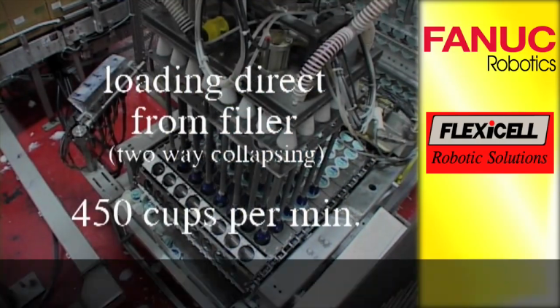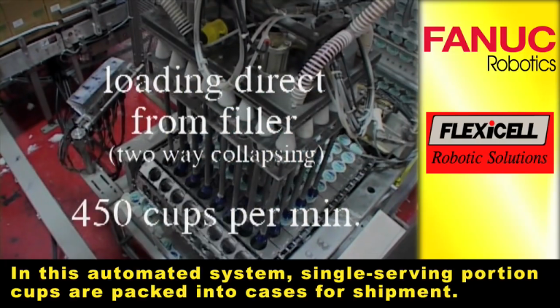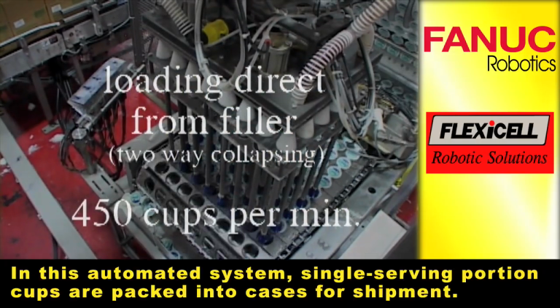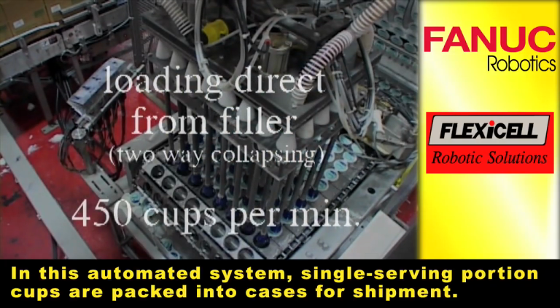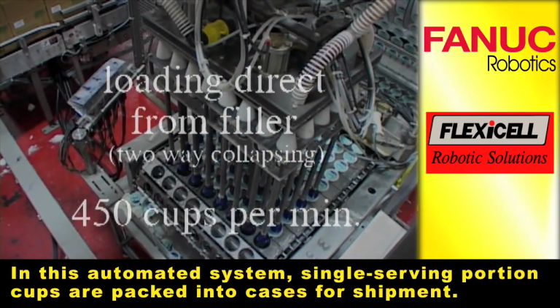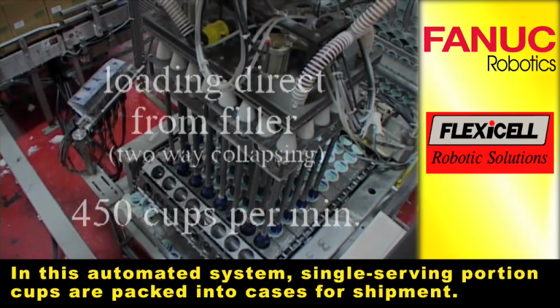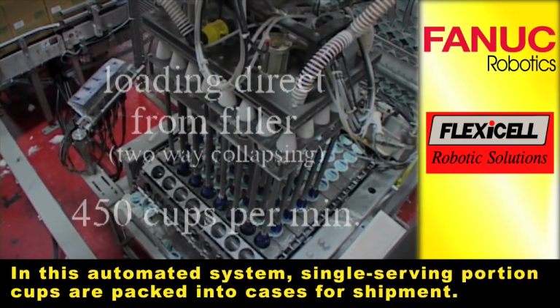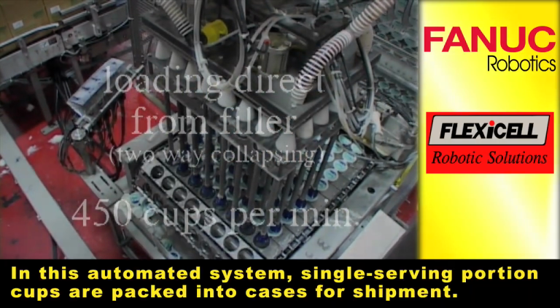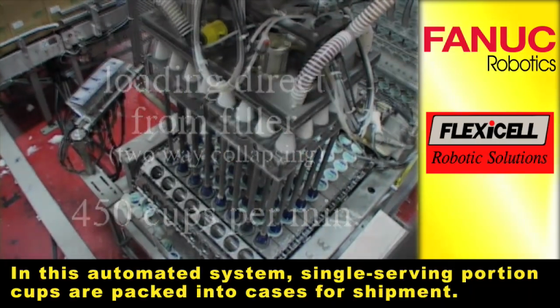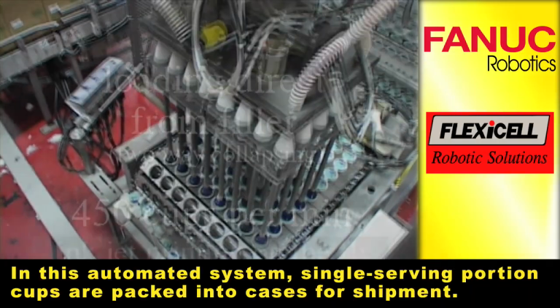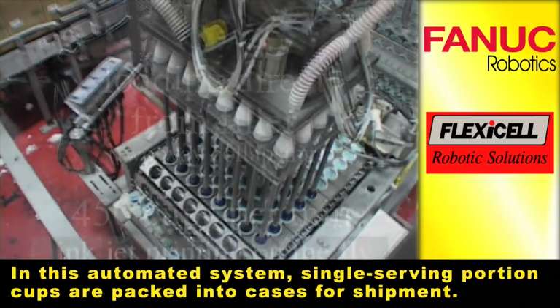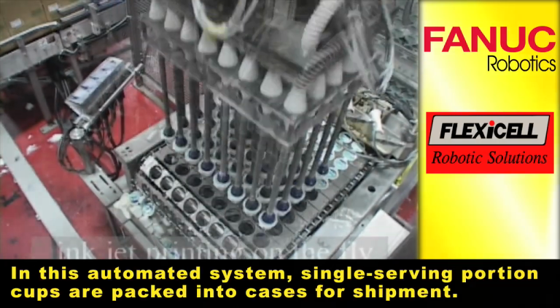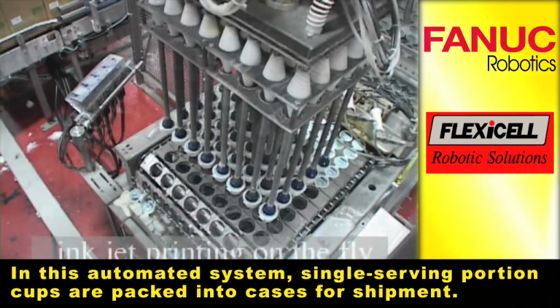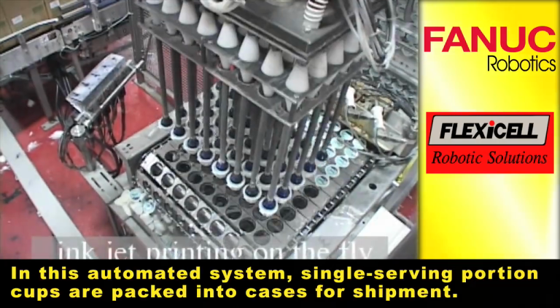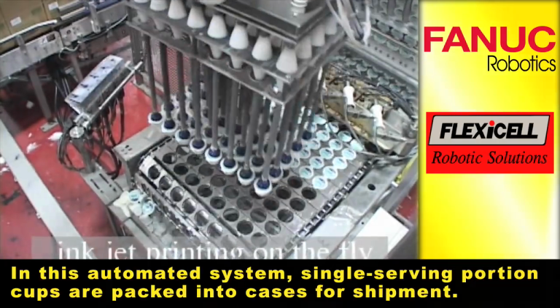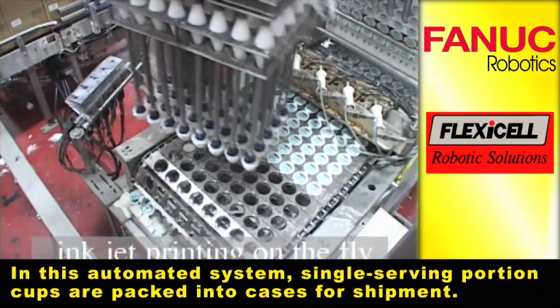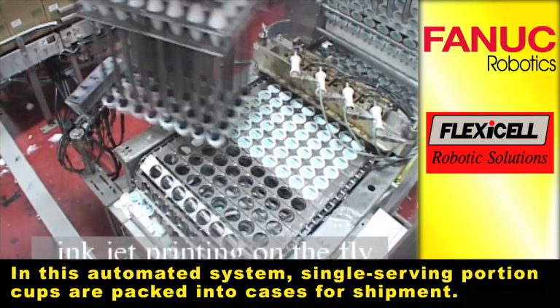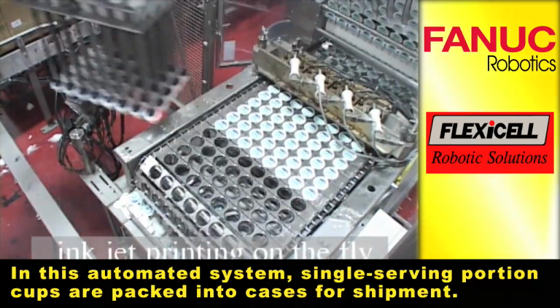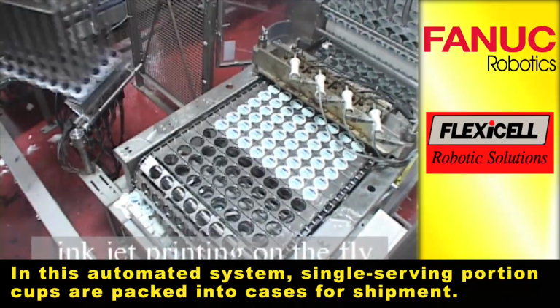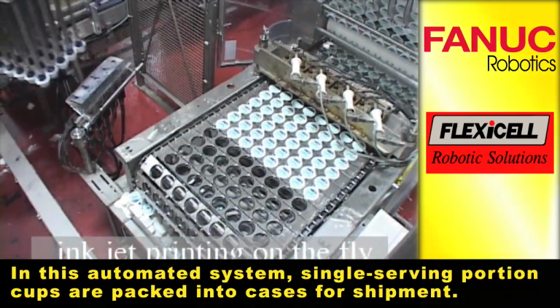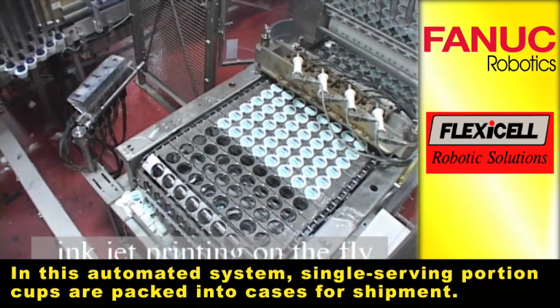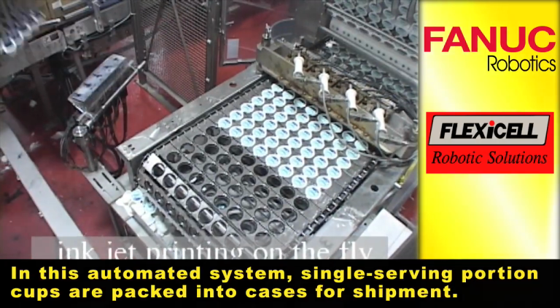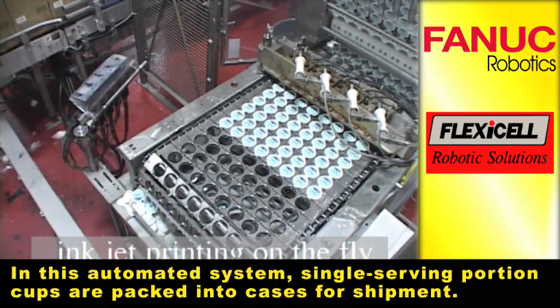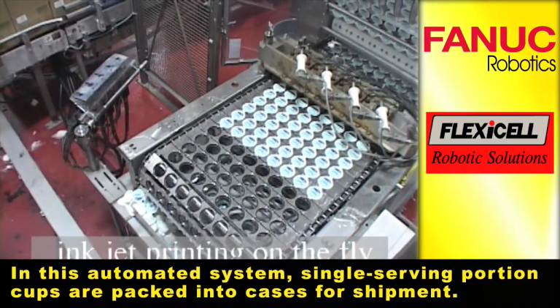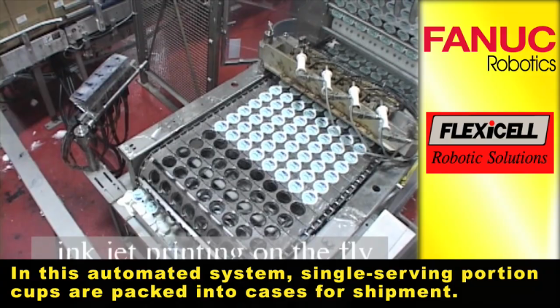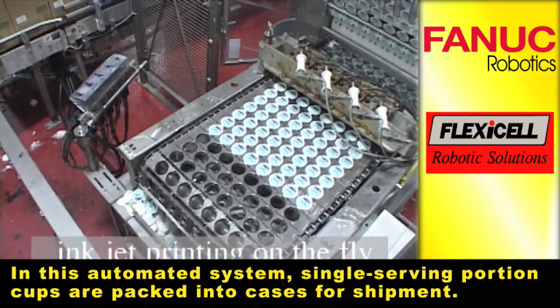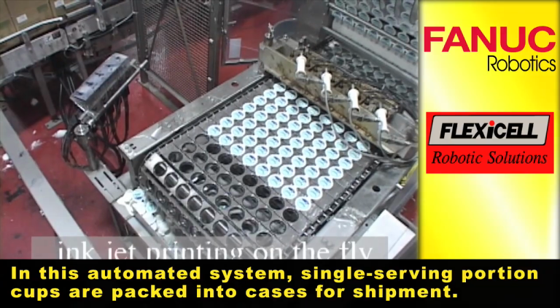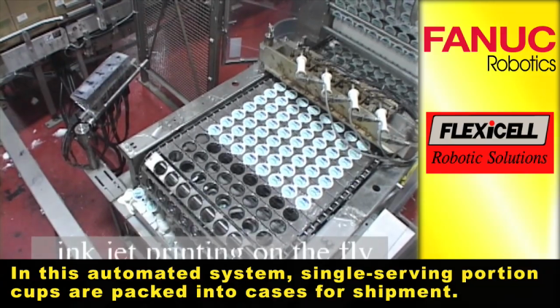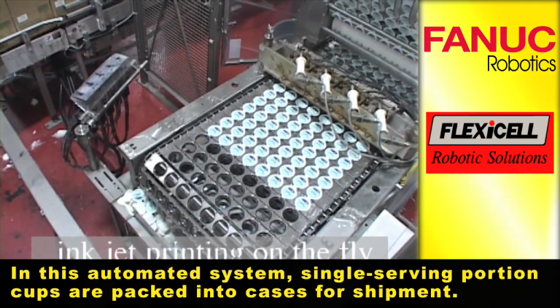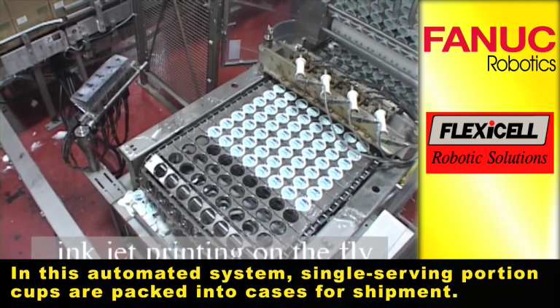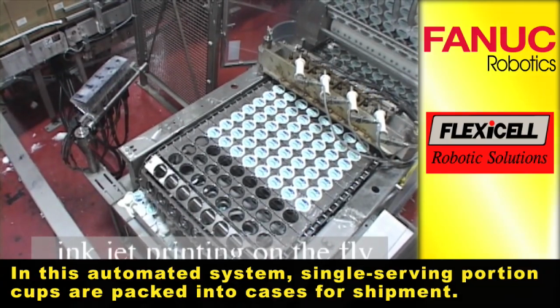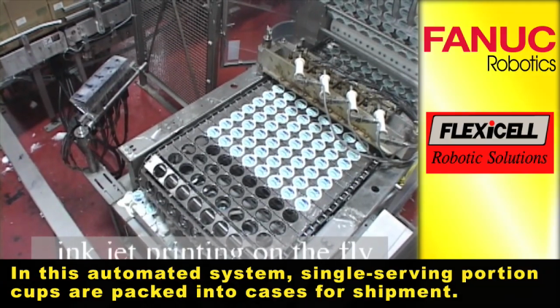In this automated system, single serving portion cups are packed into cases for shipment.